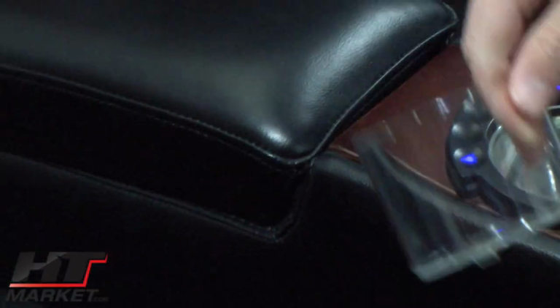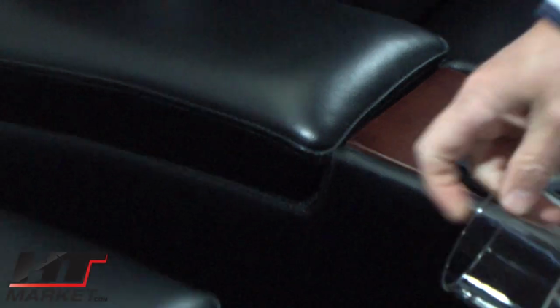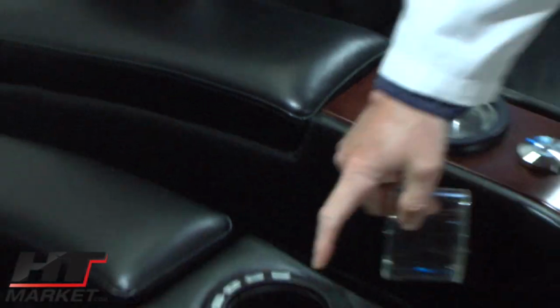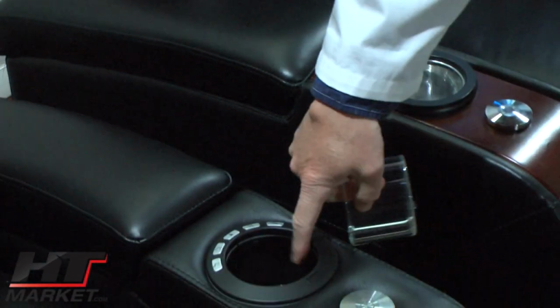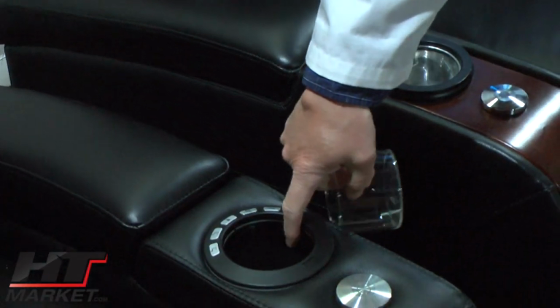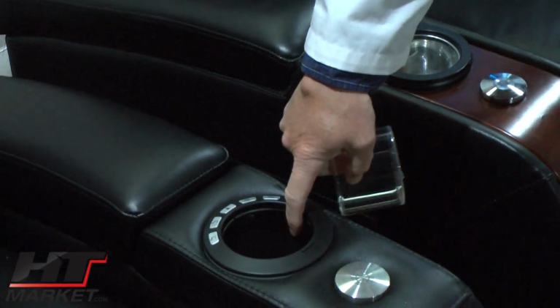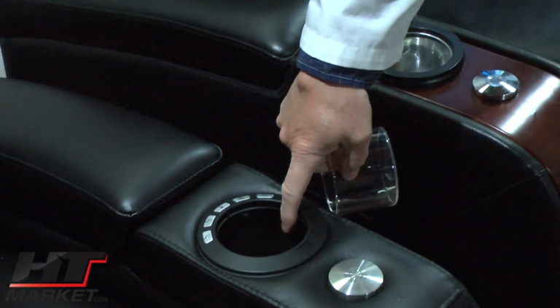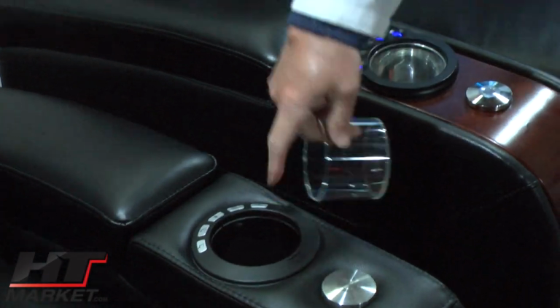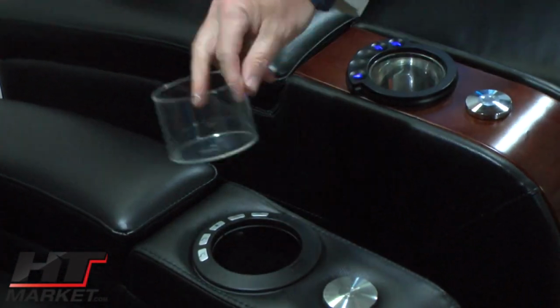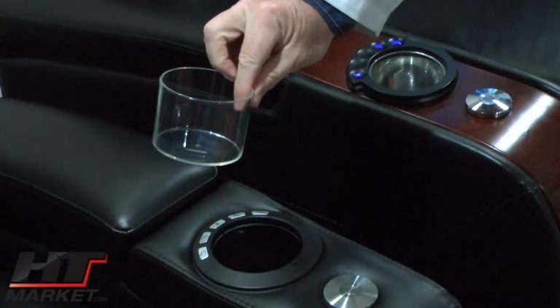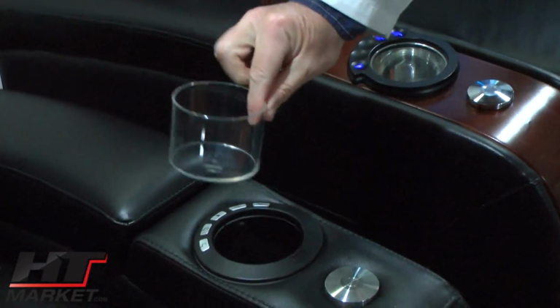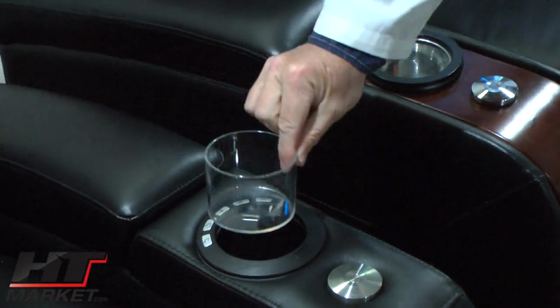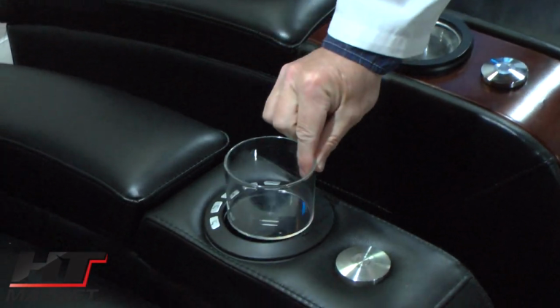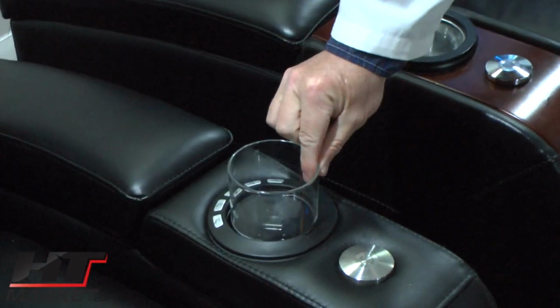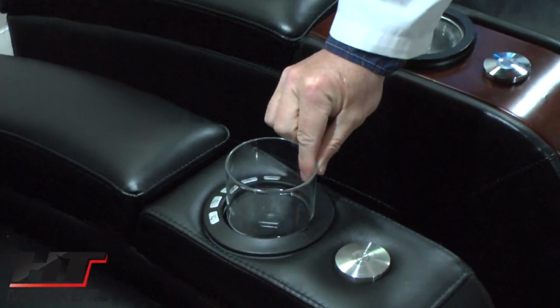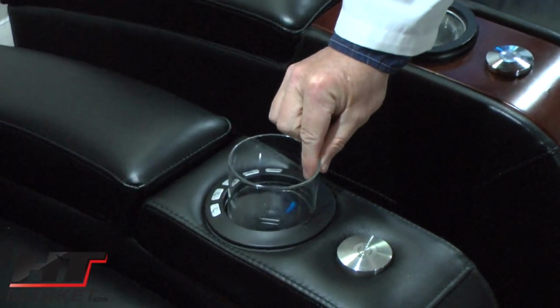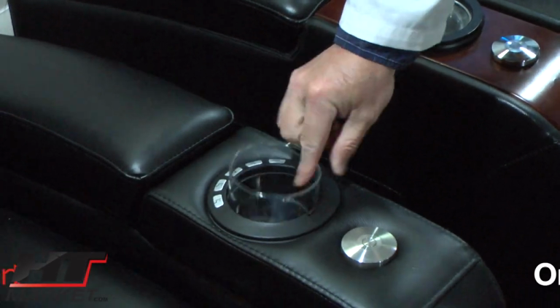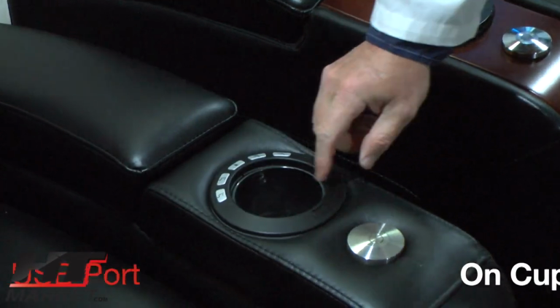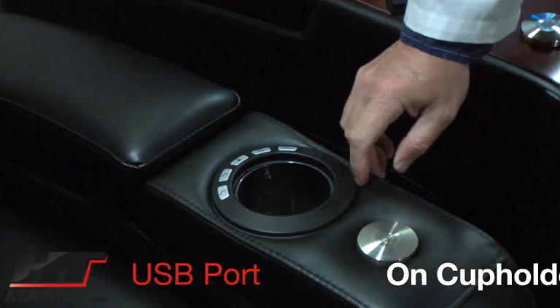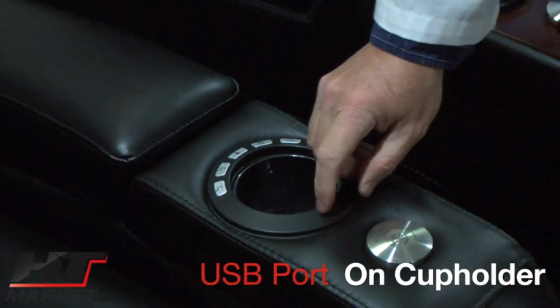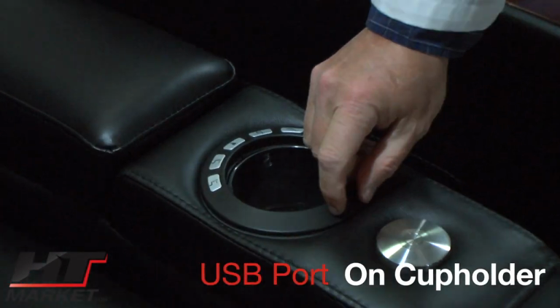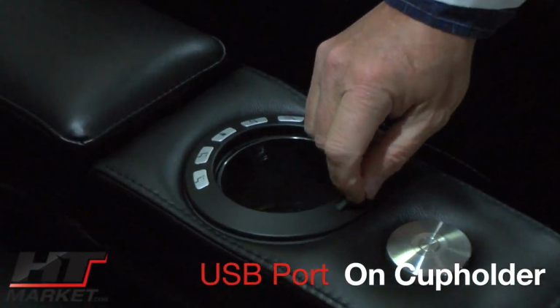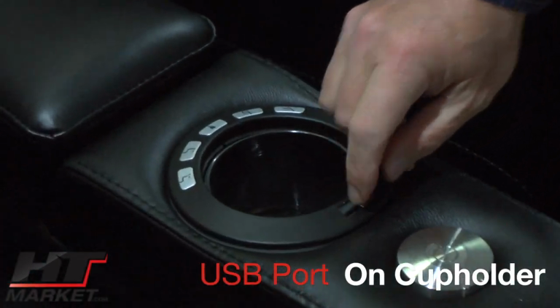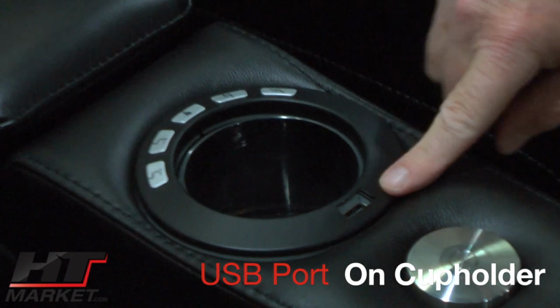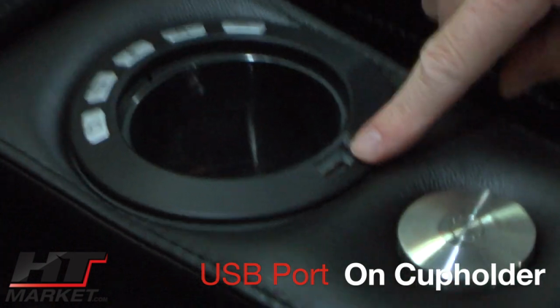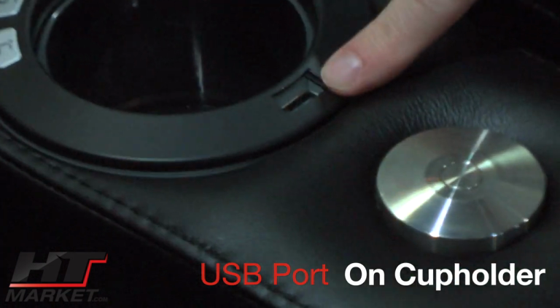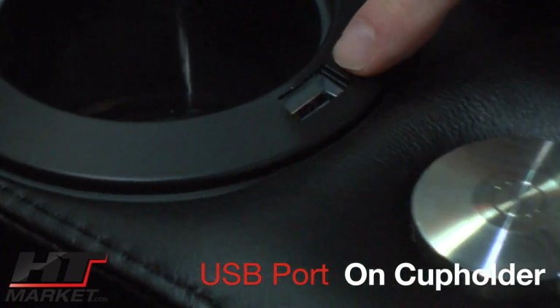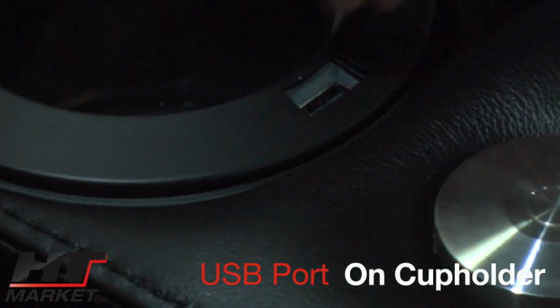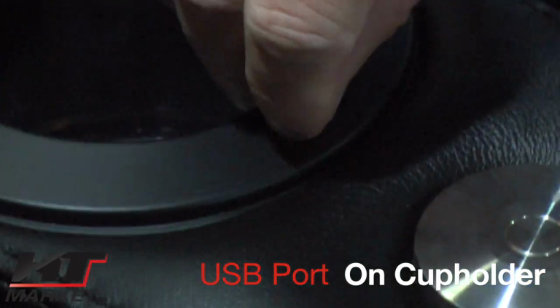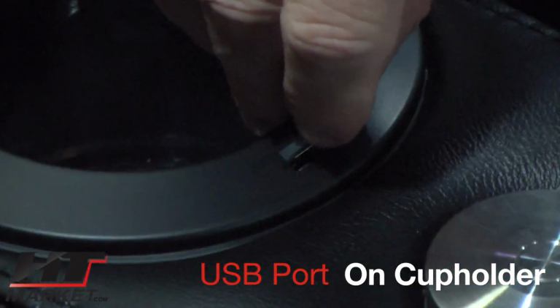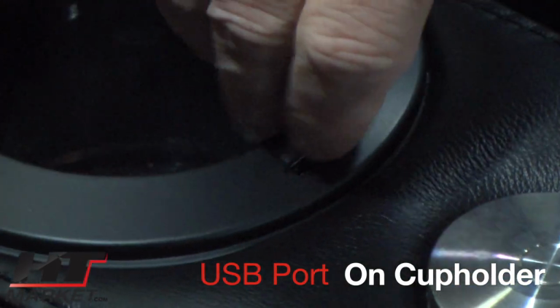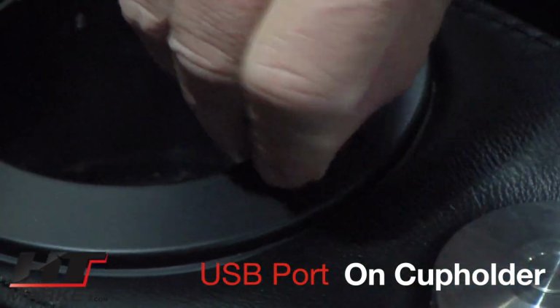The cup holder has these great little inserts — you don't need to use them because it's bigger without them, but these are nice and they'll keep the cup holder clean. You also have the USB port right here on each arm.